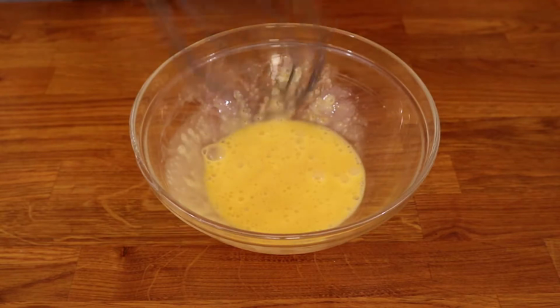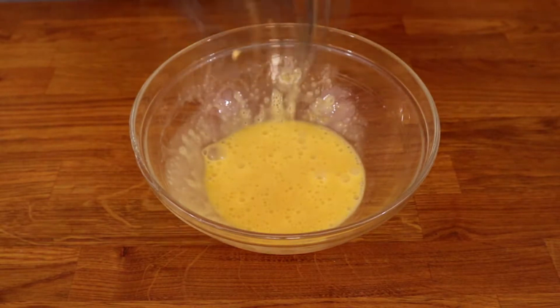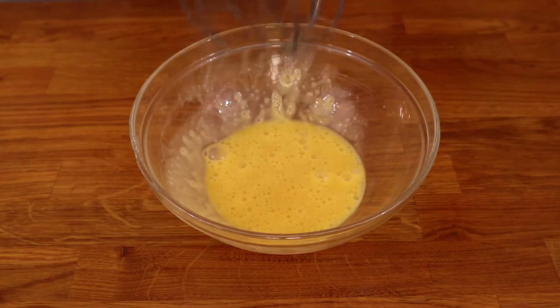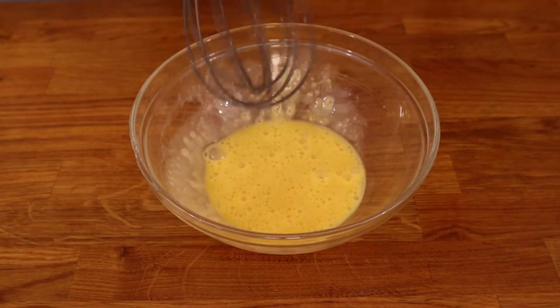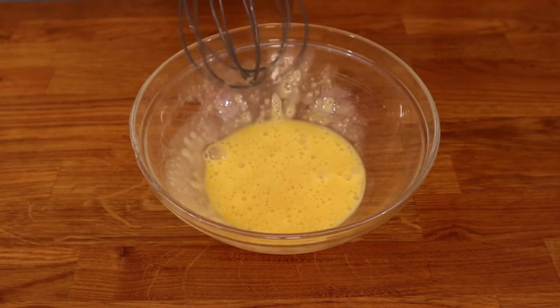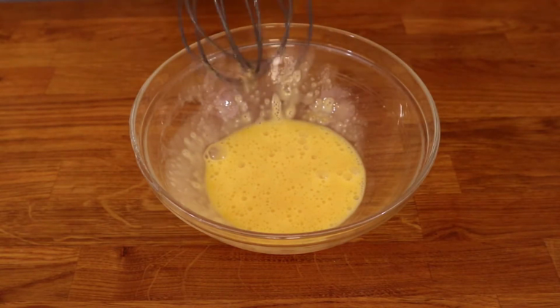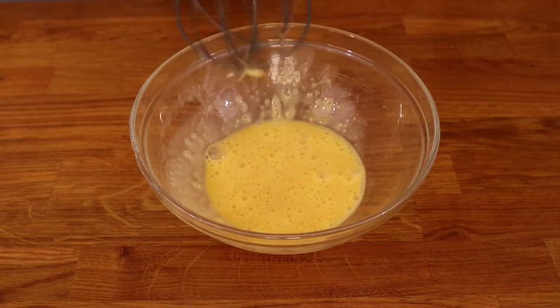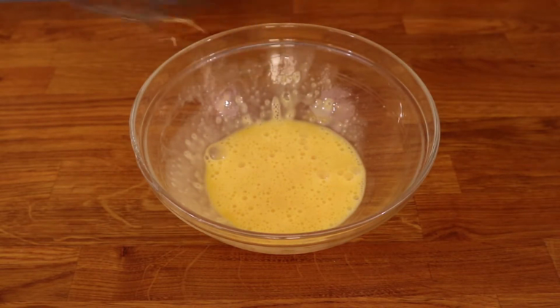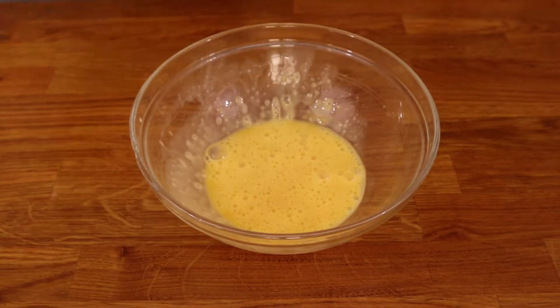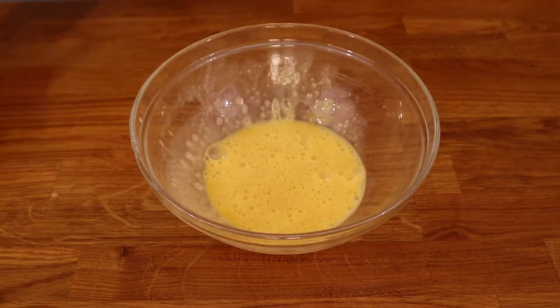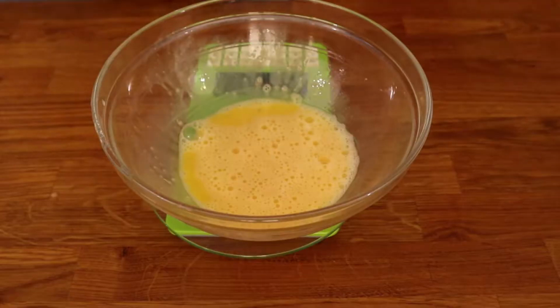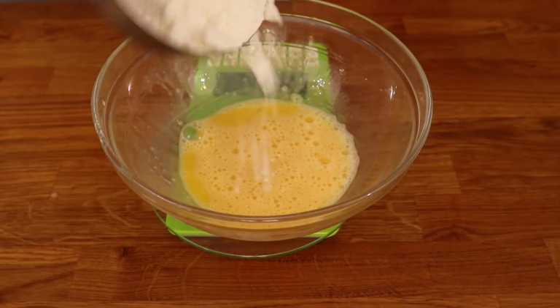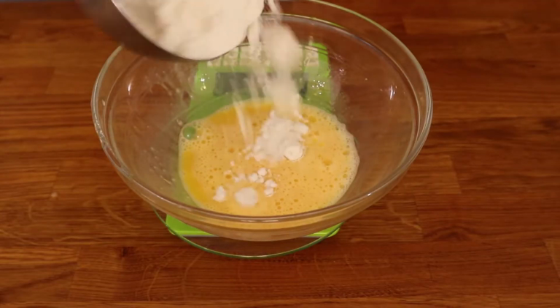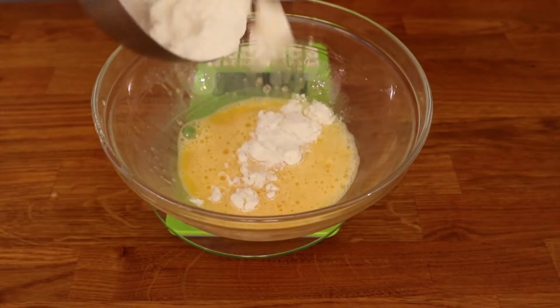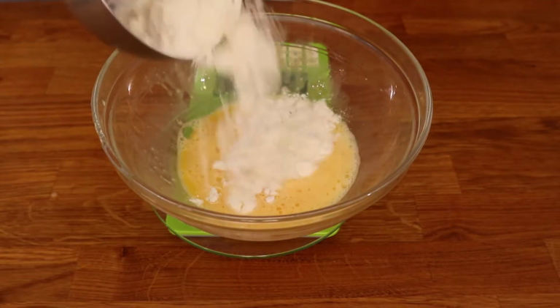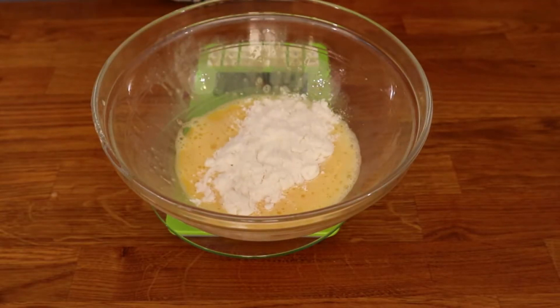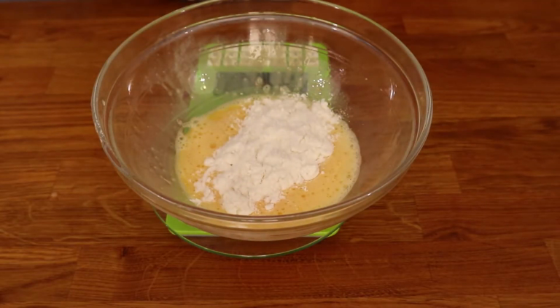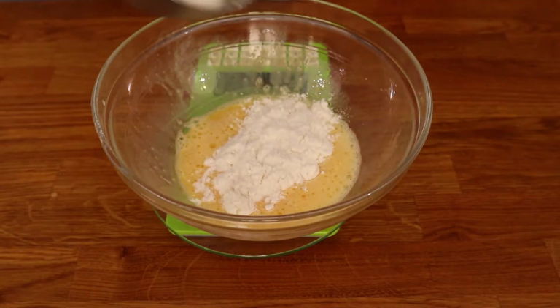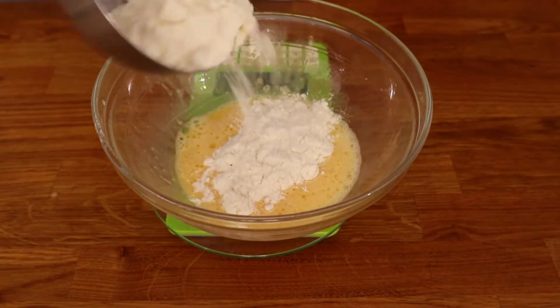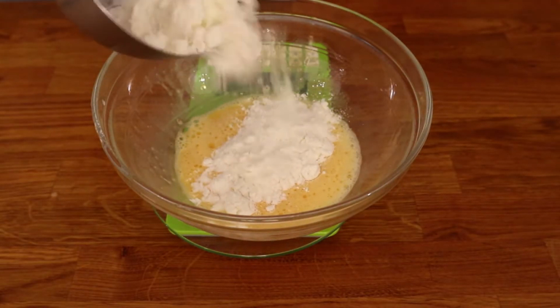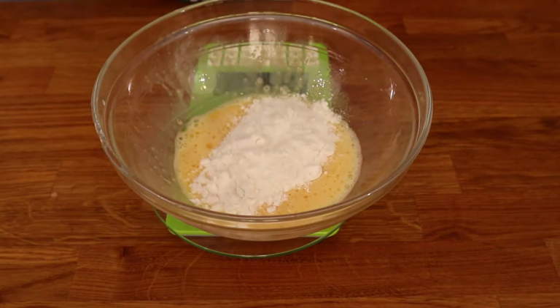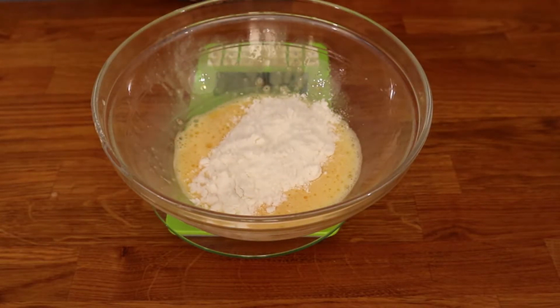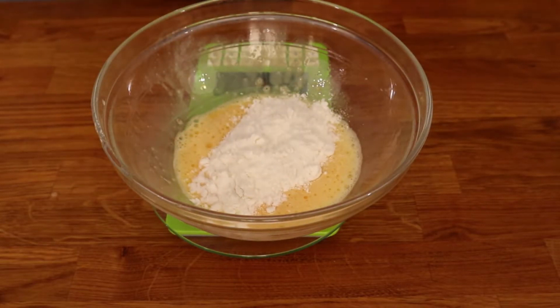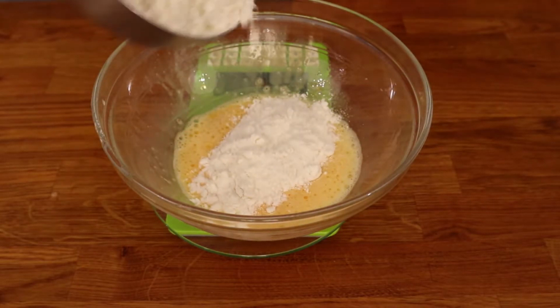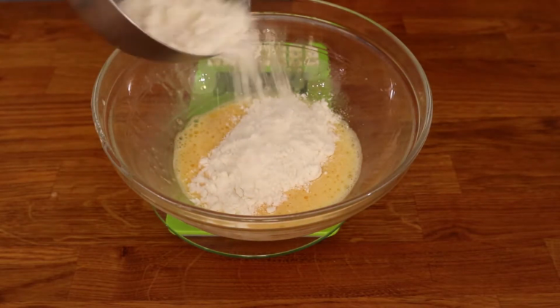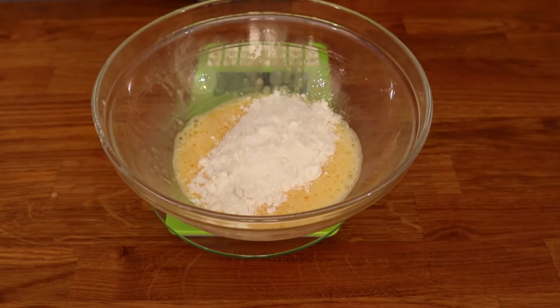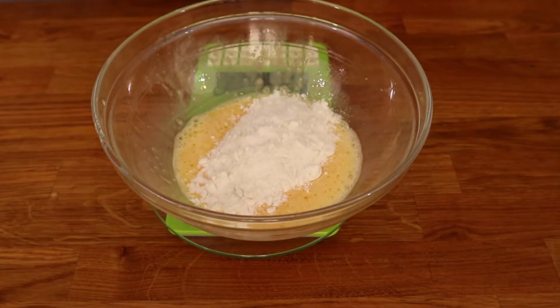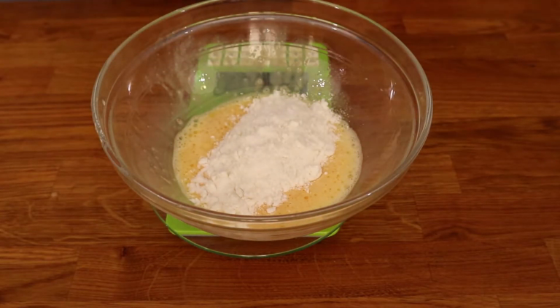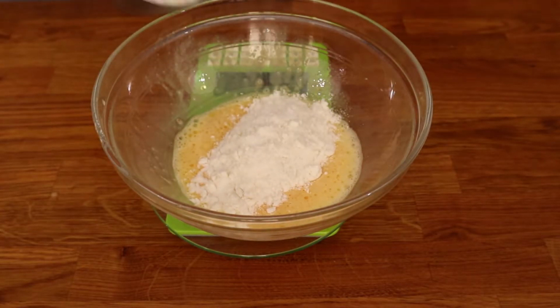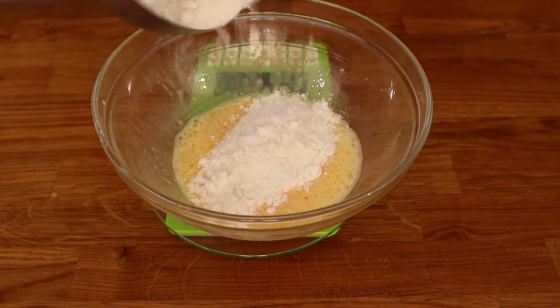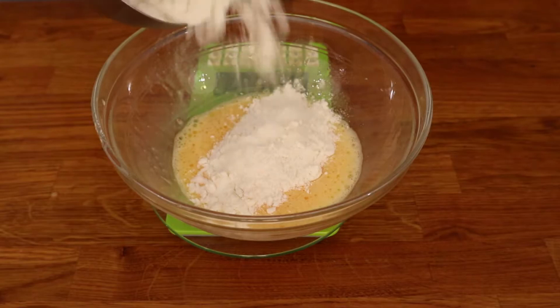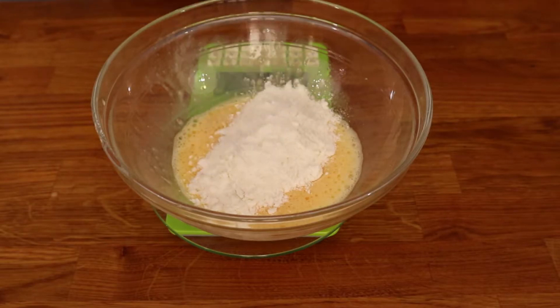This batter is super easy and delicious on its own but we're going to put it inside a layer of fruit.